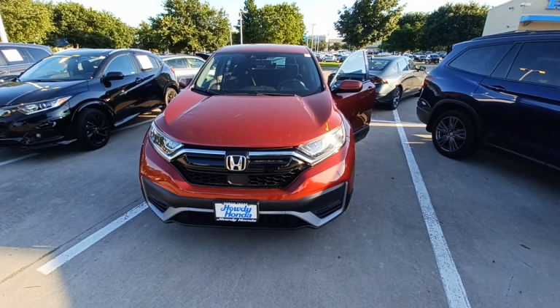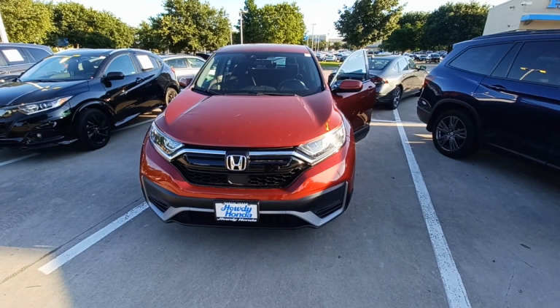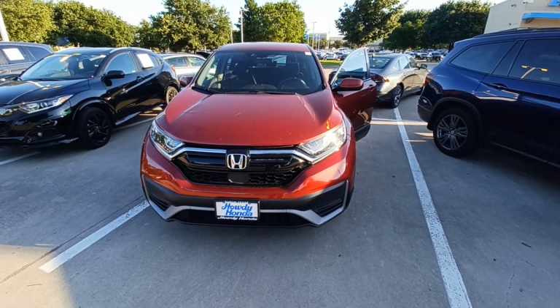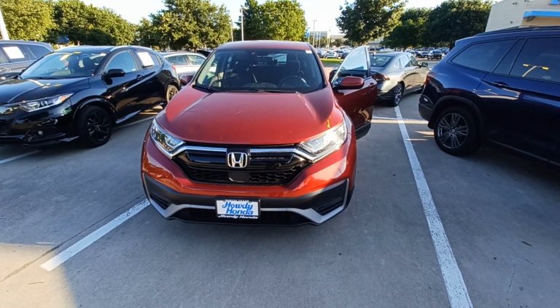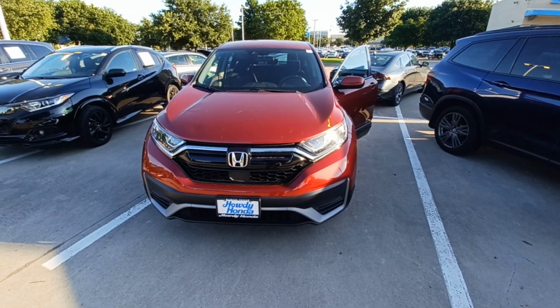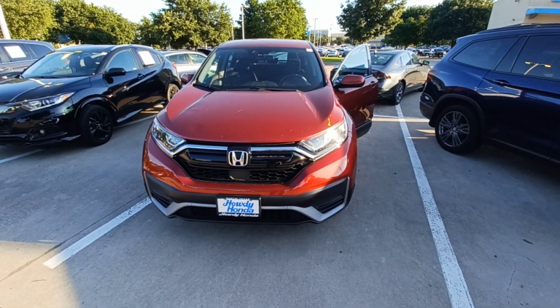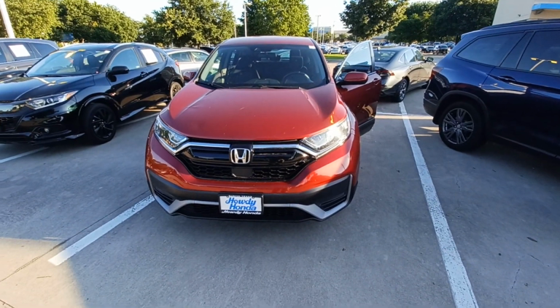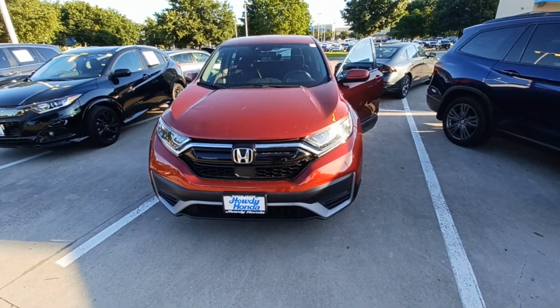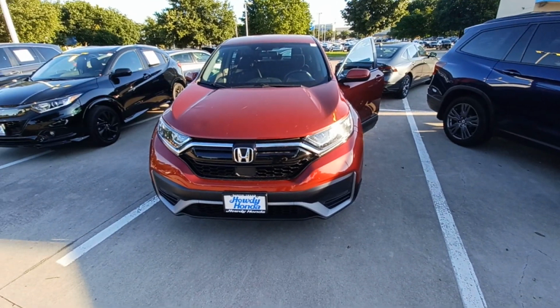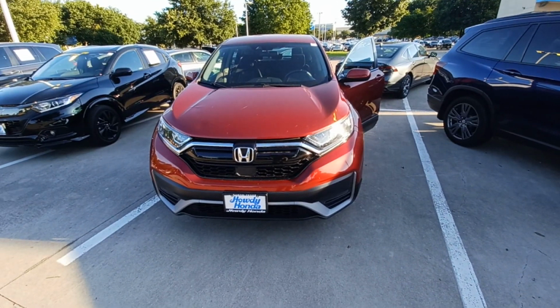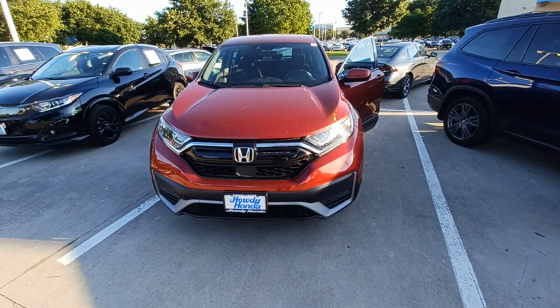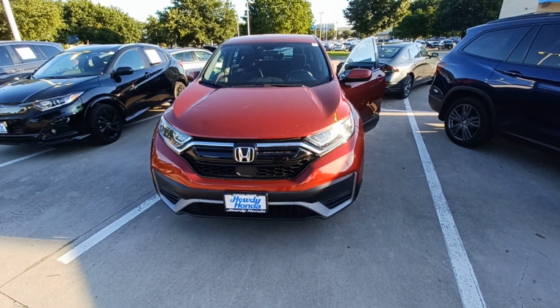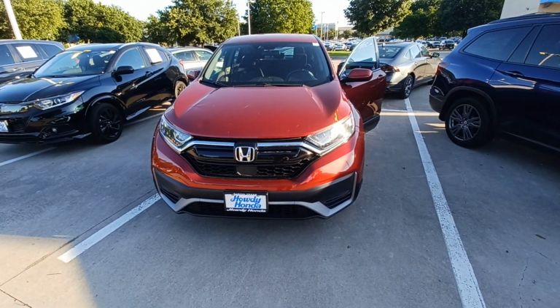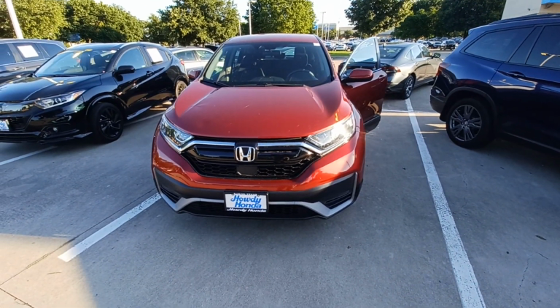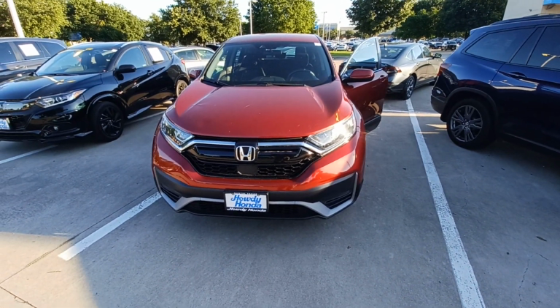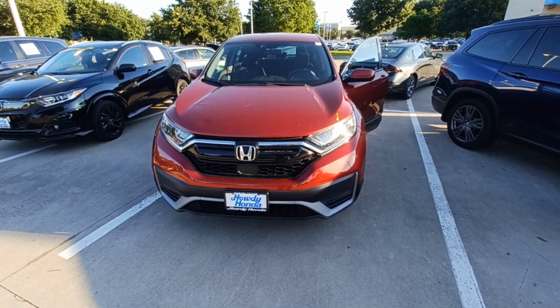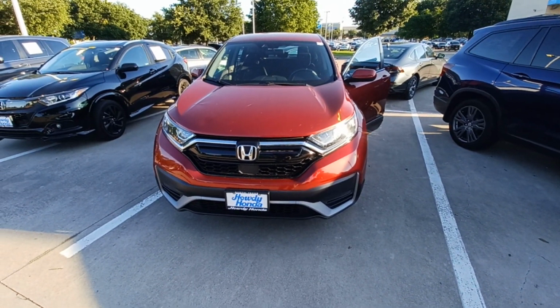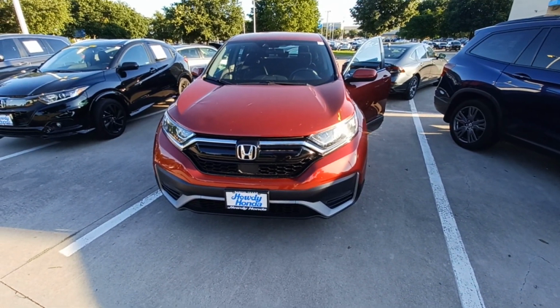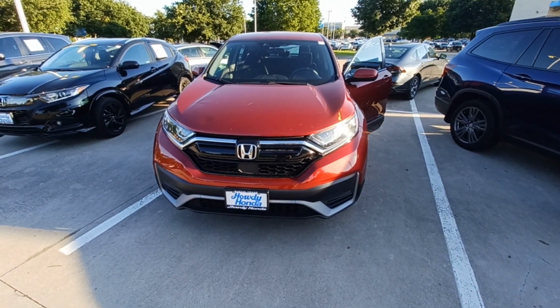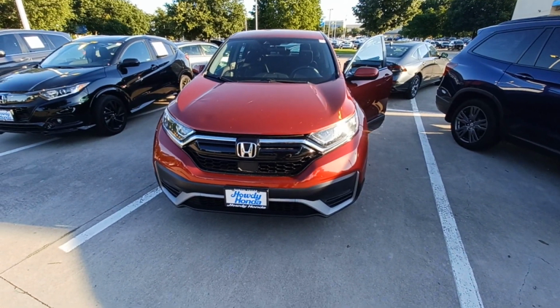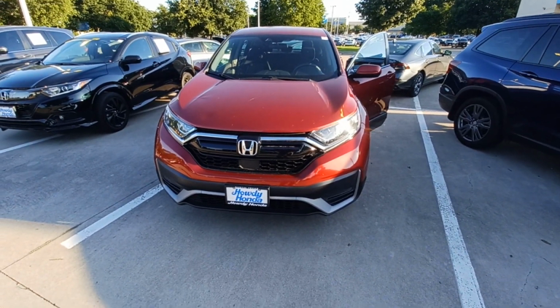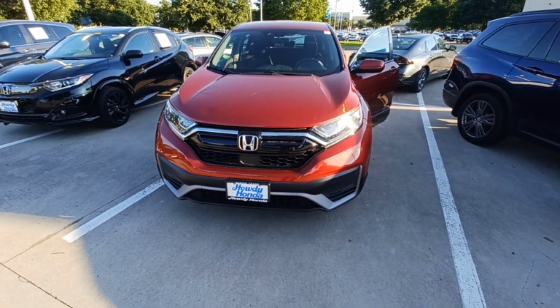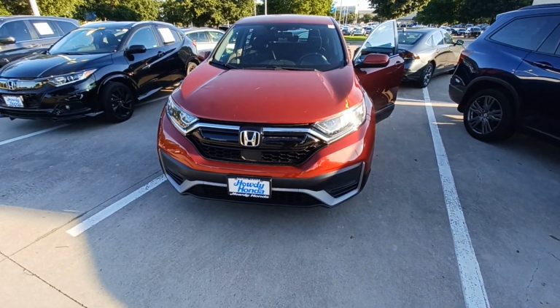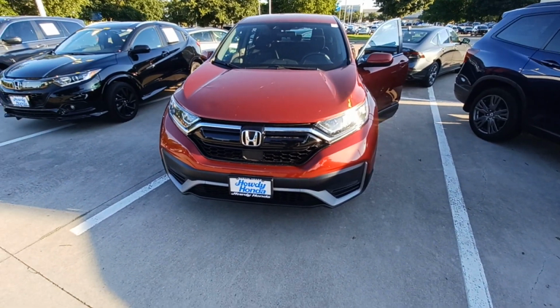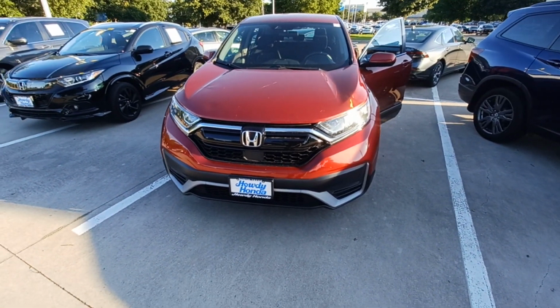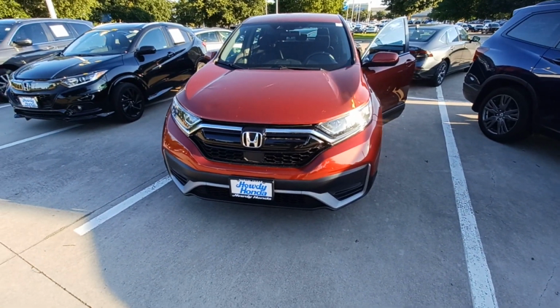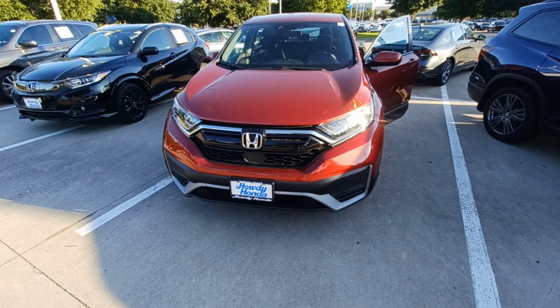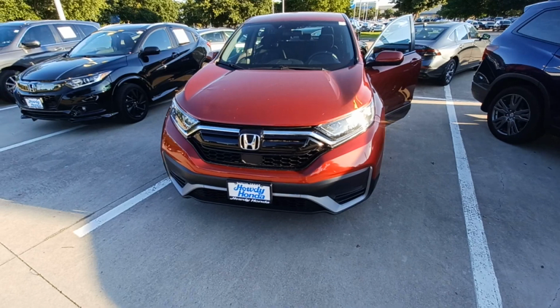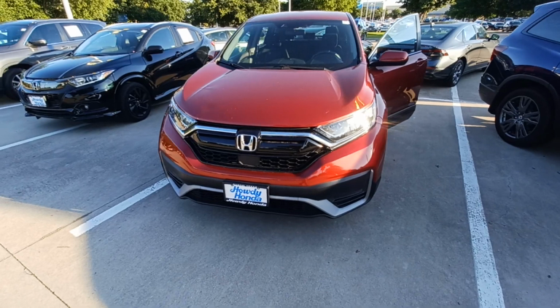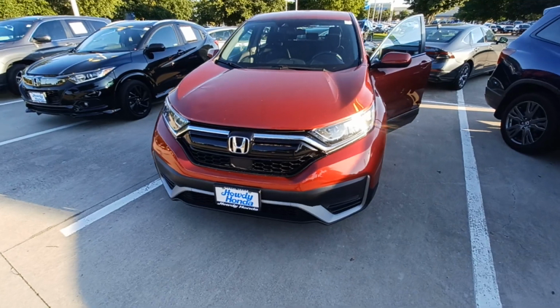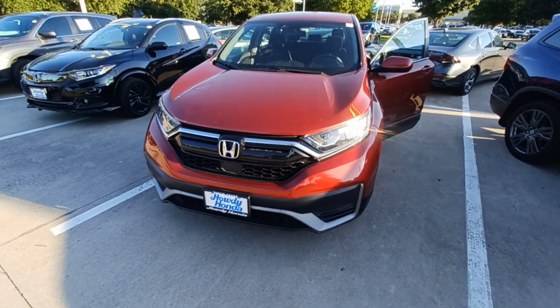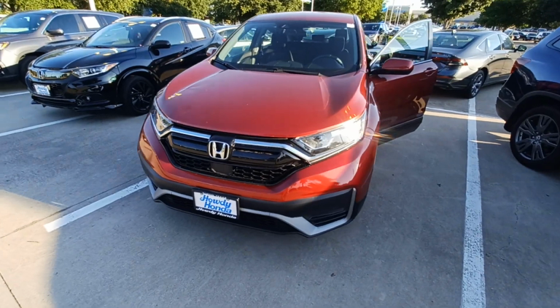This is Jason down at Howdy Honda, and this is my 2021 Honda CR-V Special Edition.